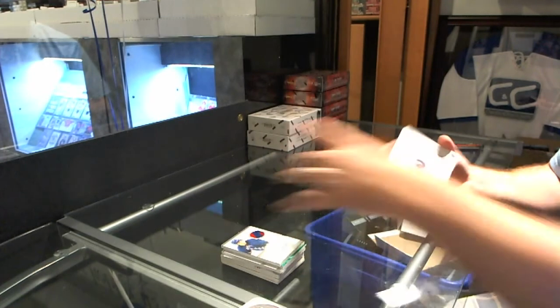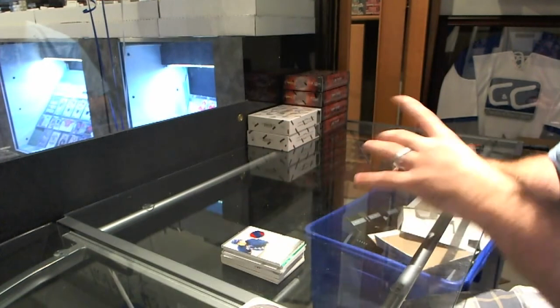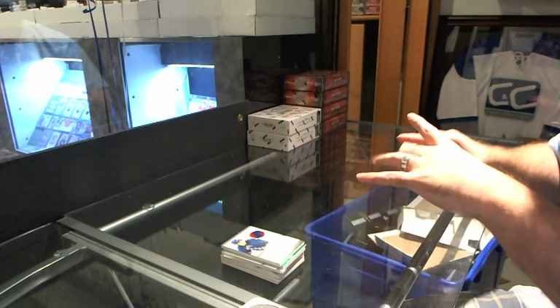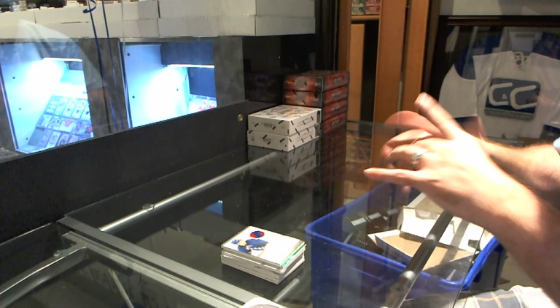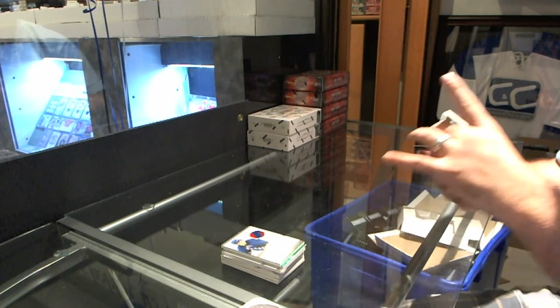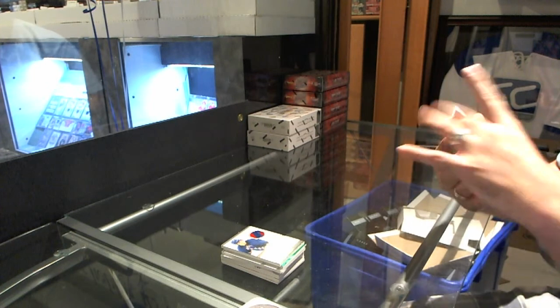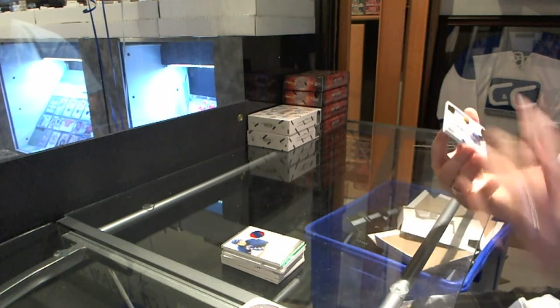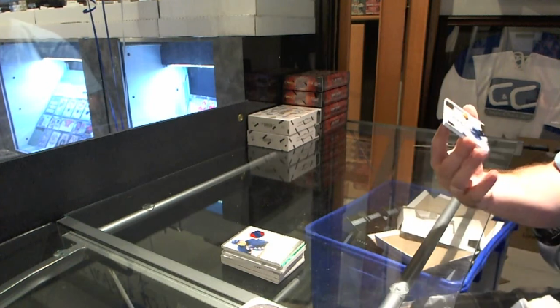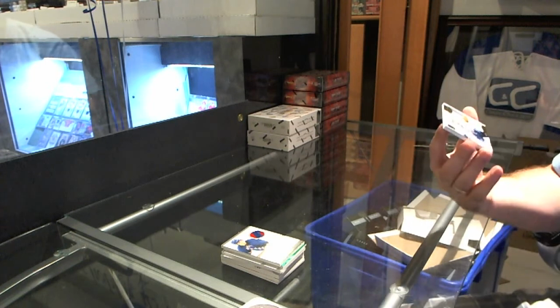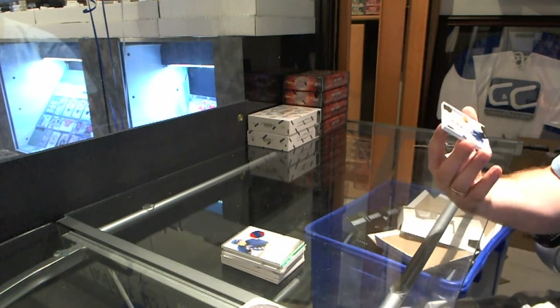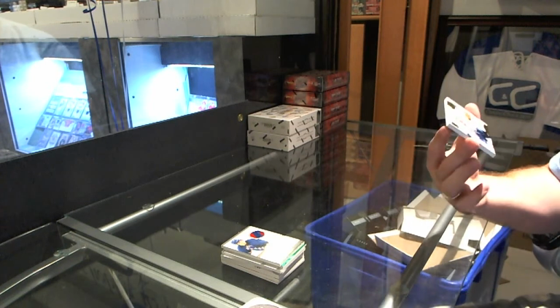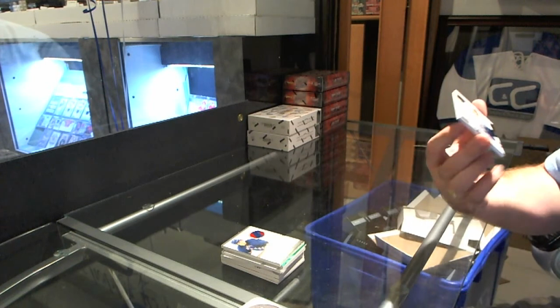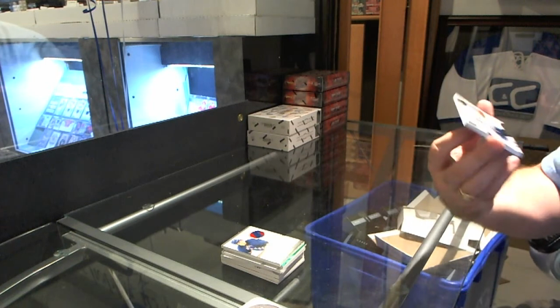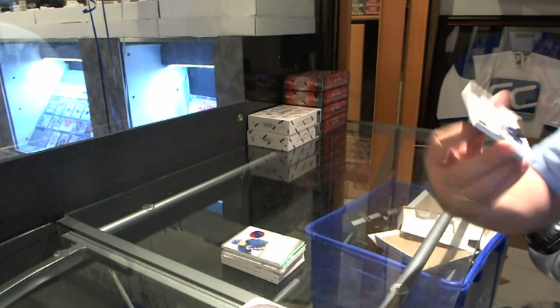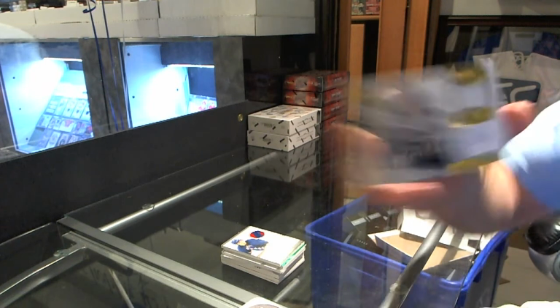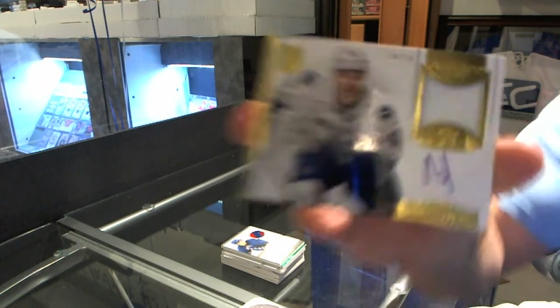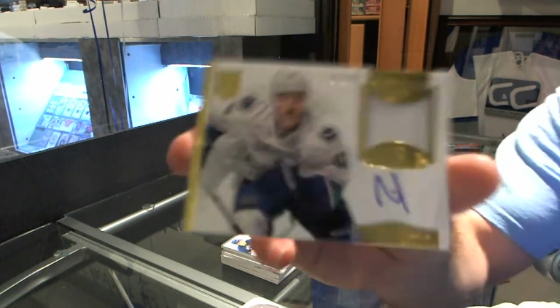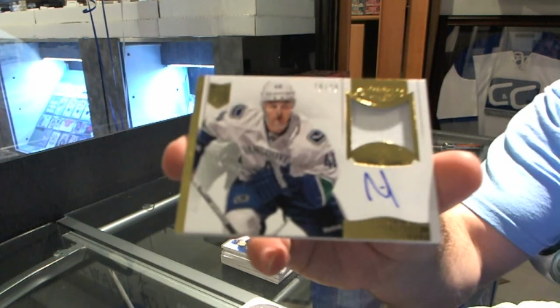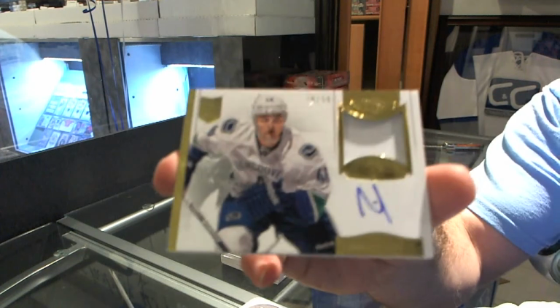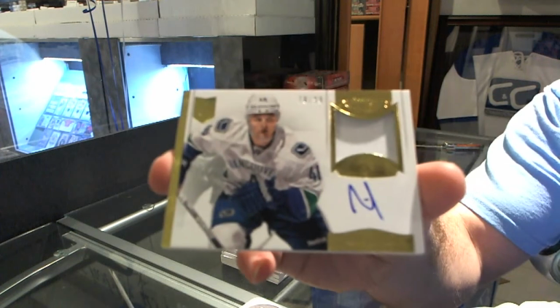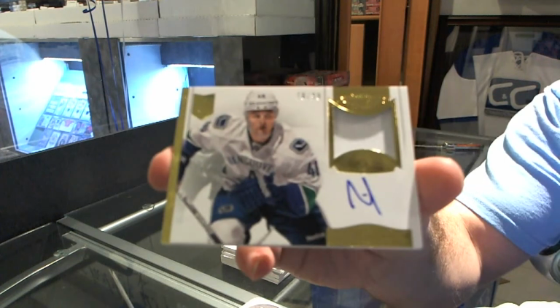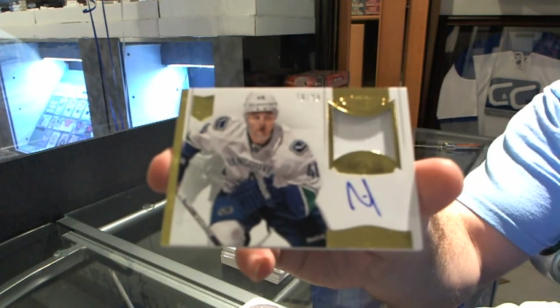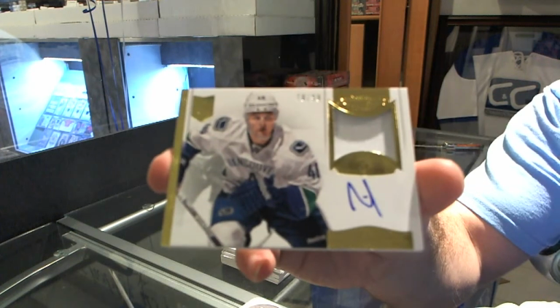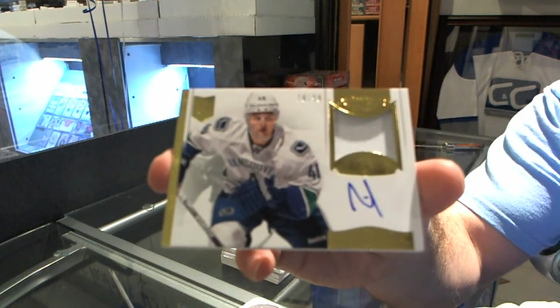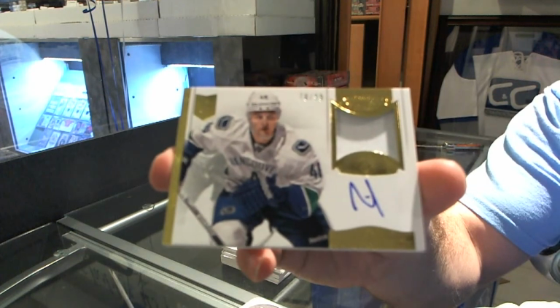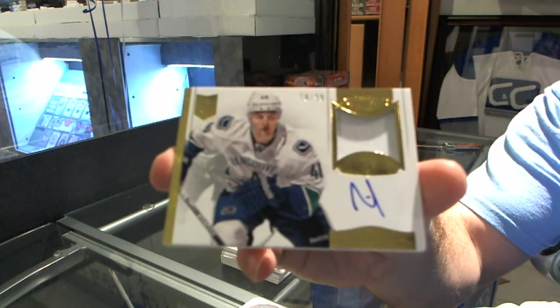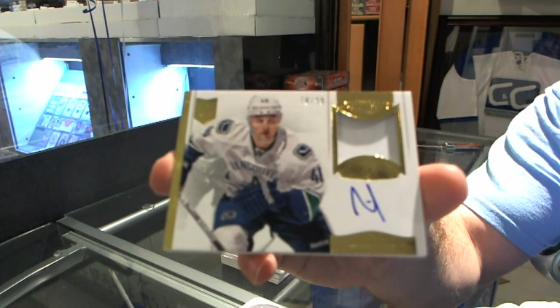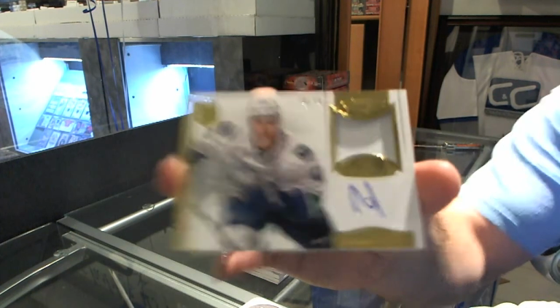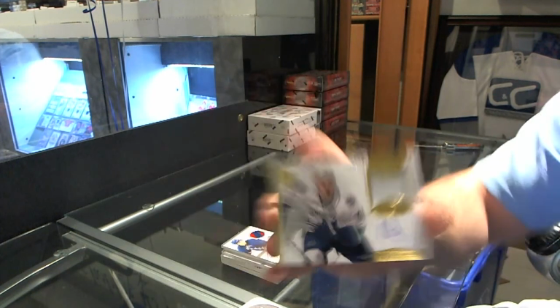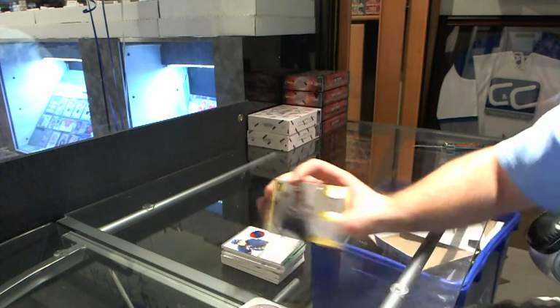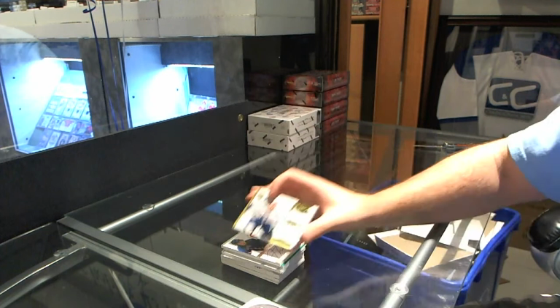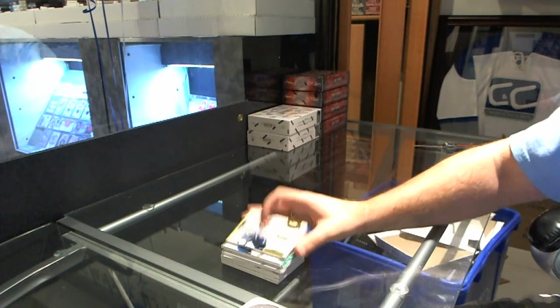And for the Vancouver Canucks, number 99, Nicholas Jensen, autographed patches.